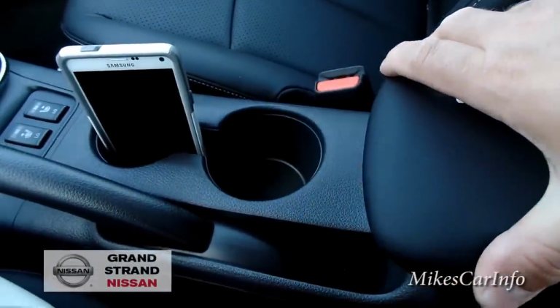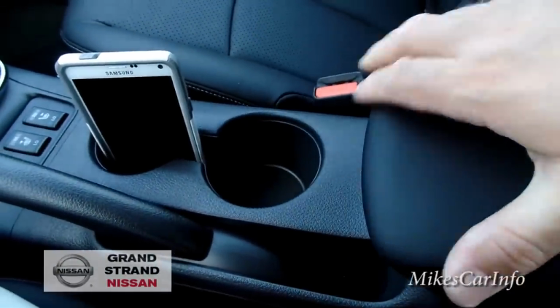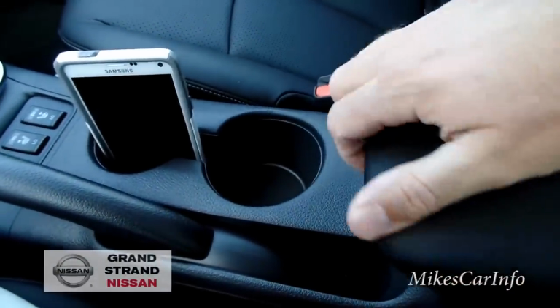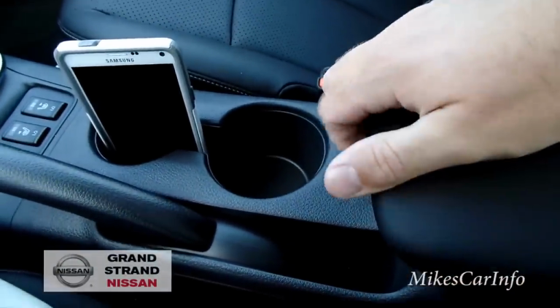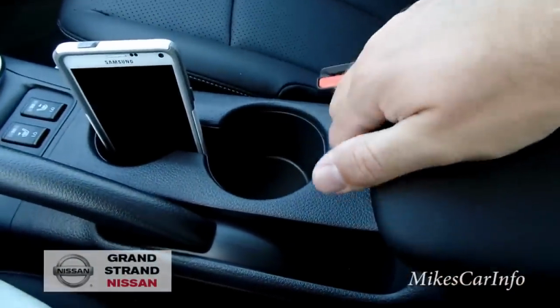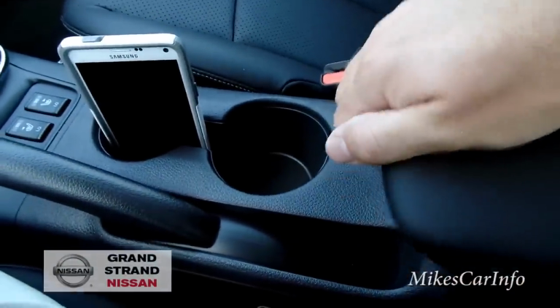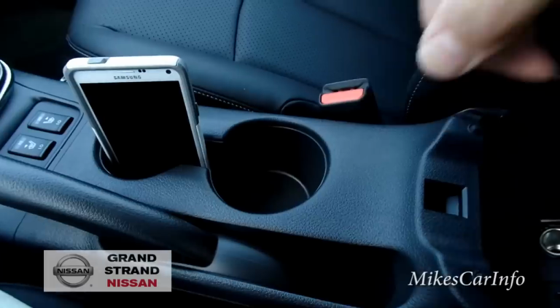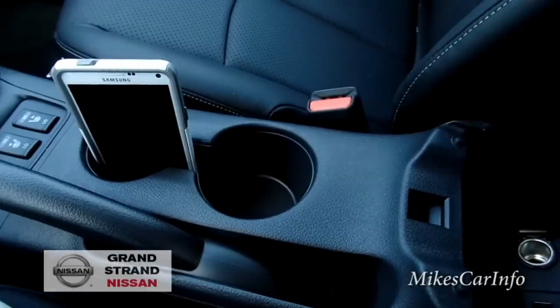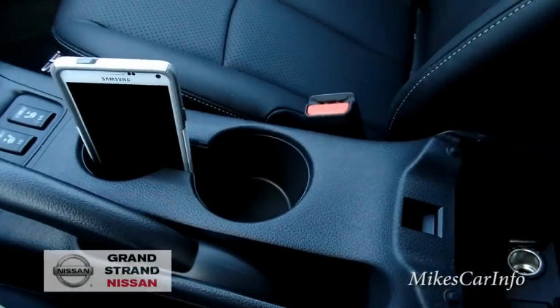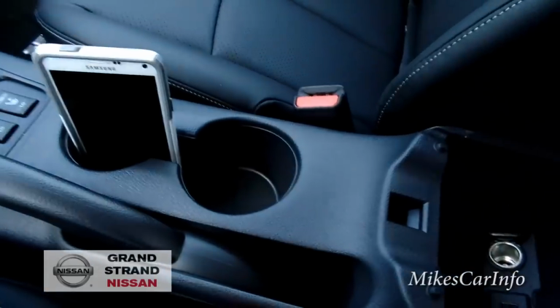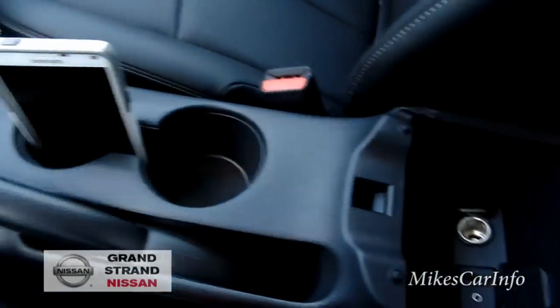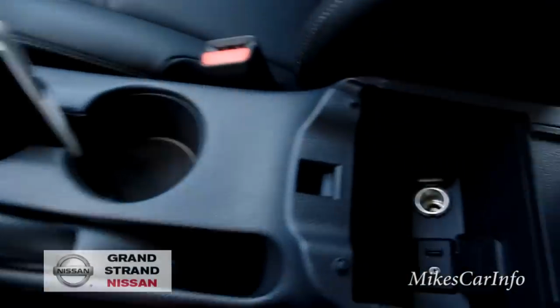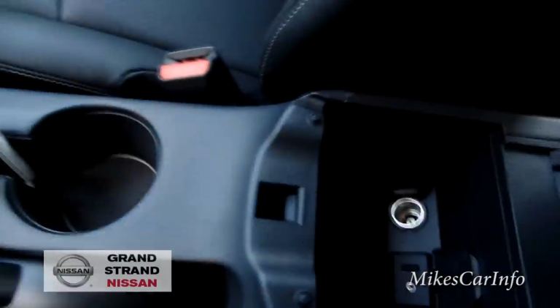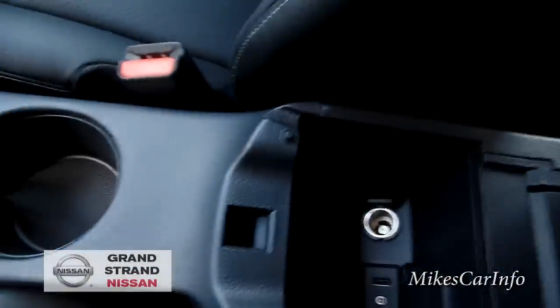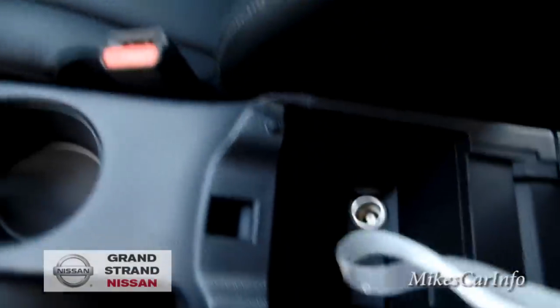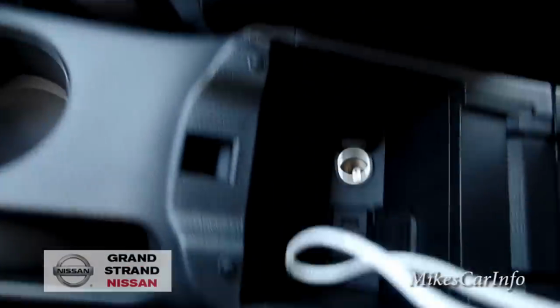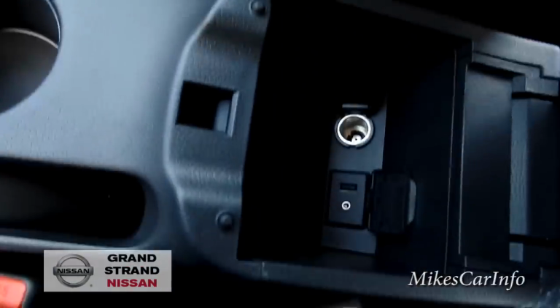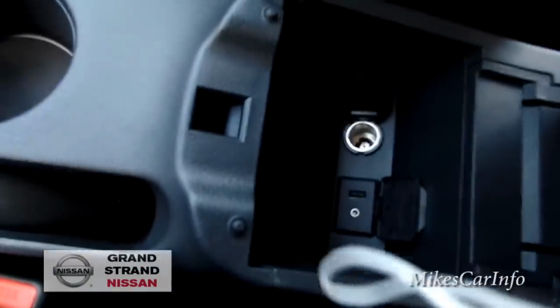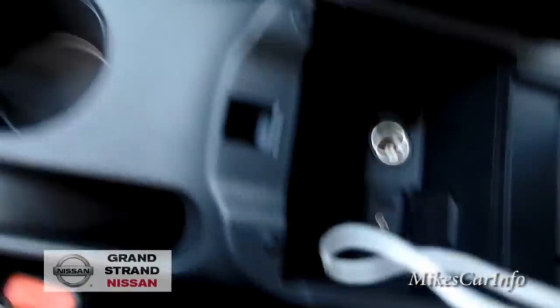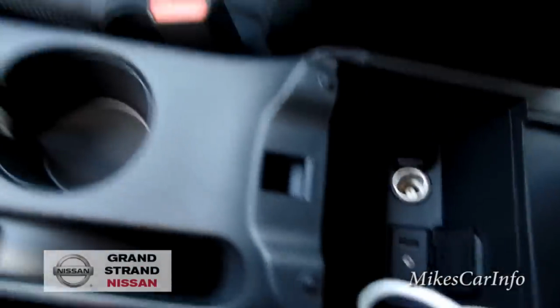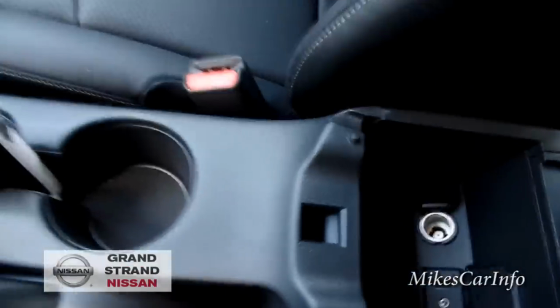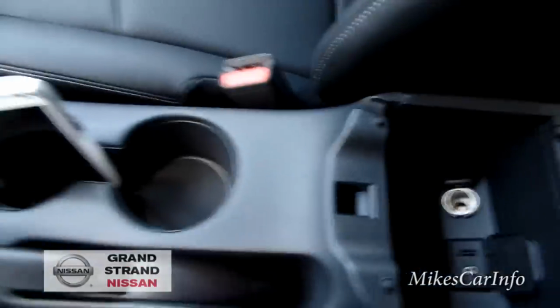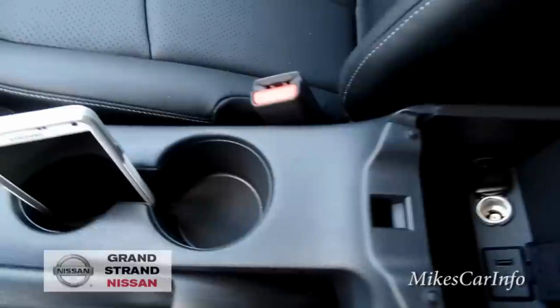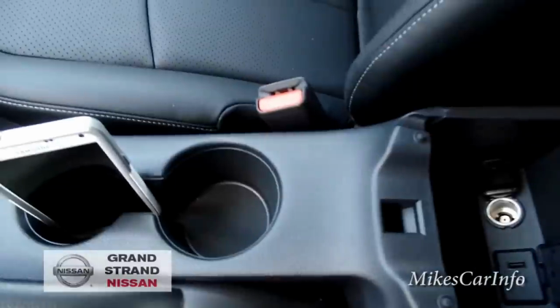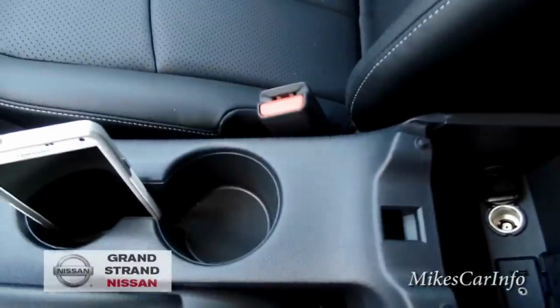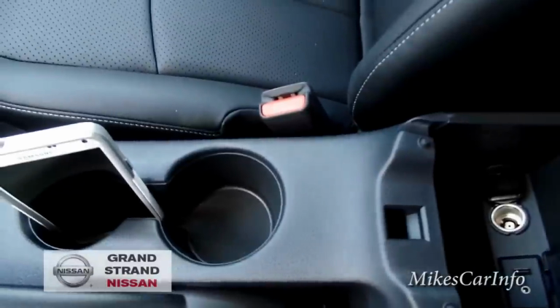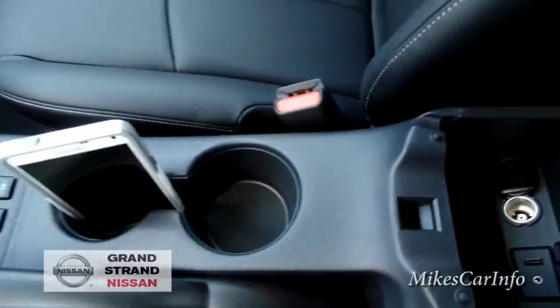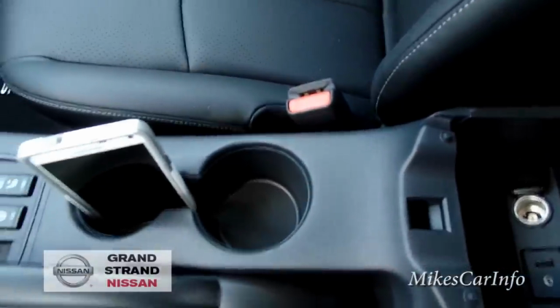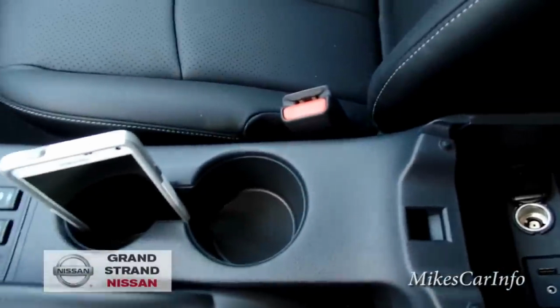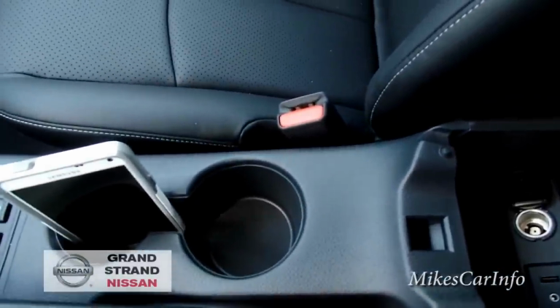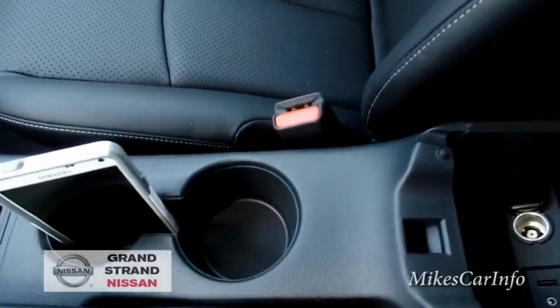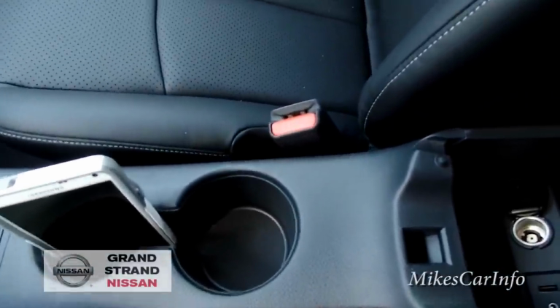The center console slides forward and back, and it also lifts up.